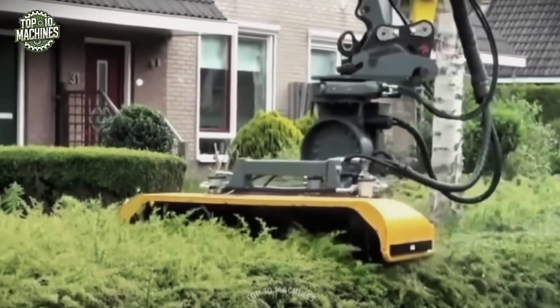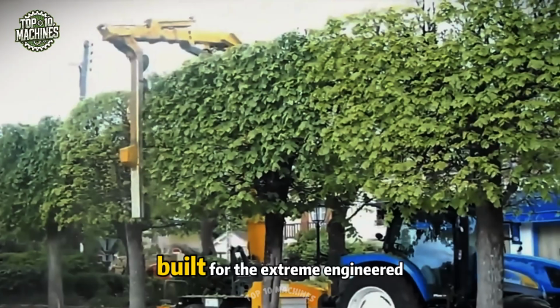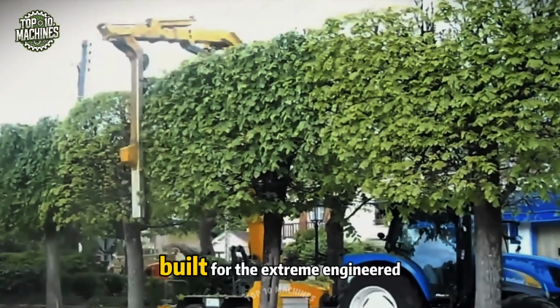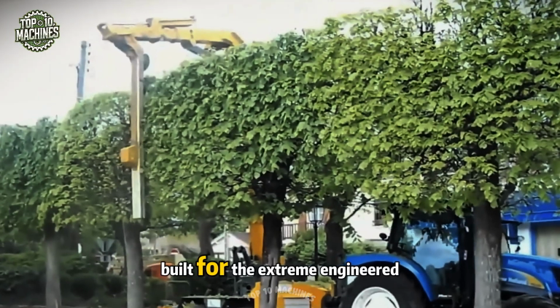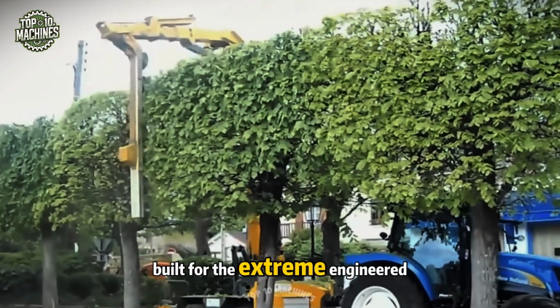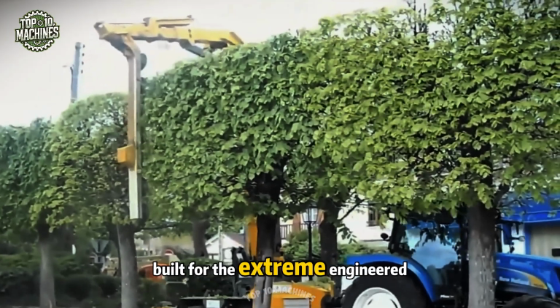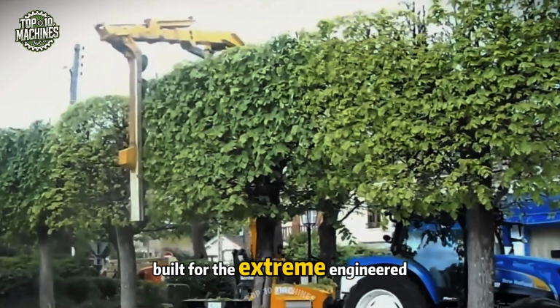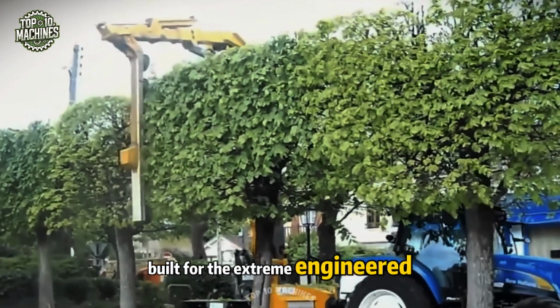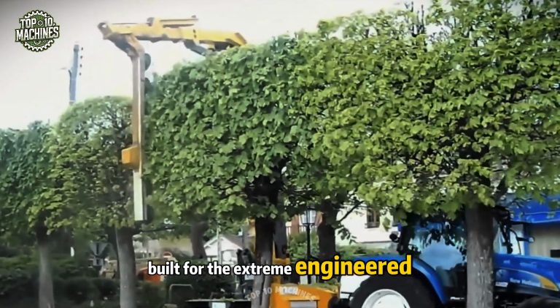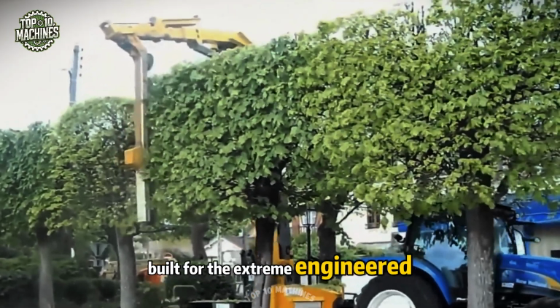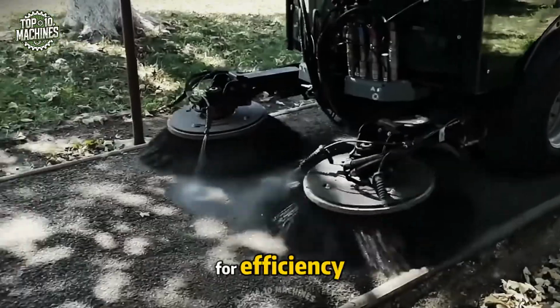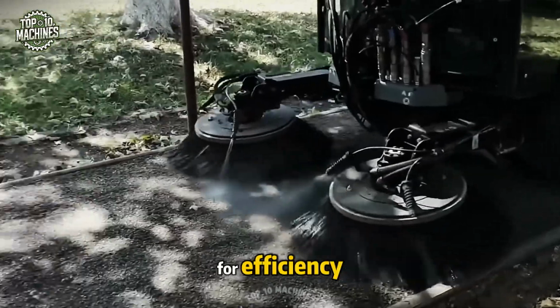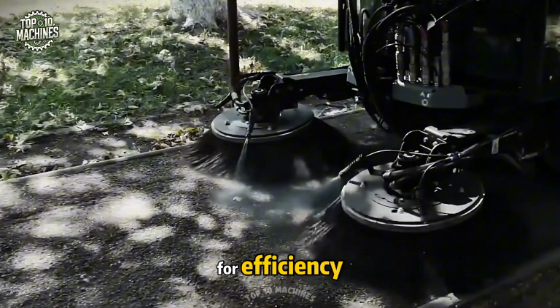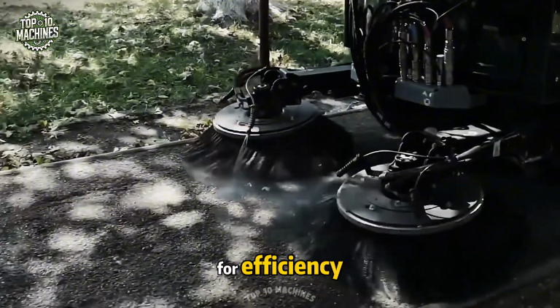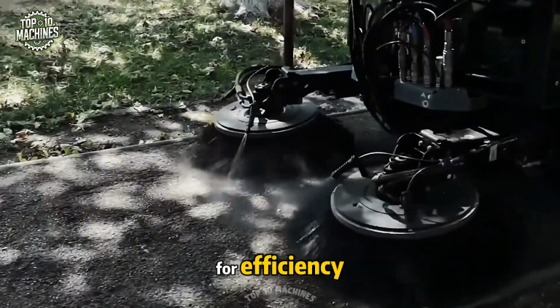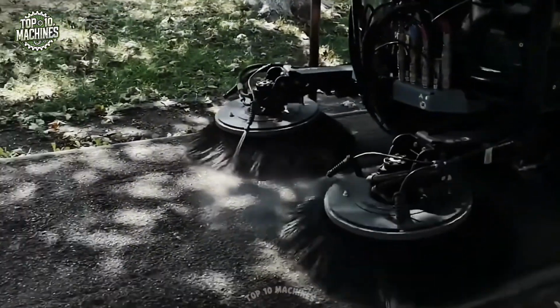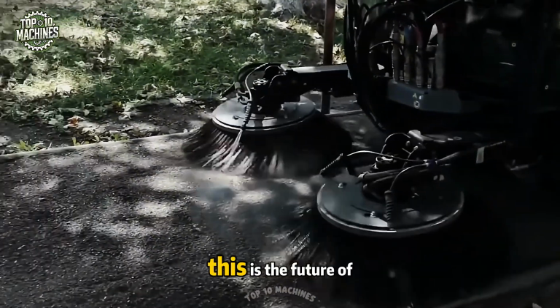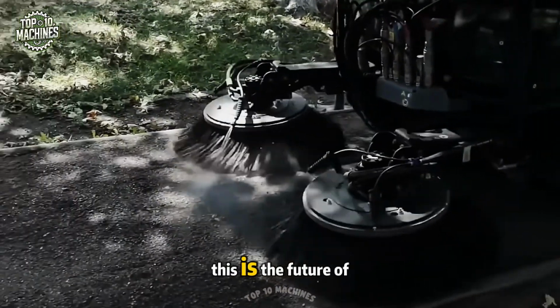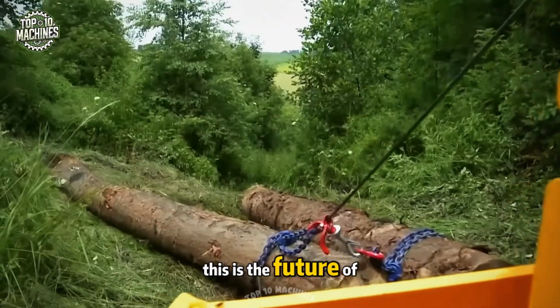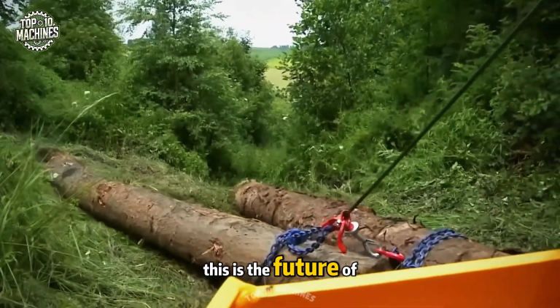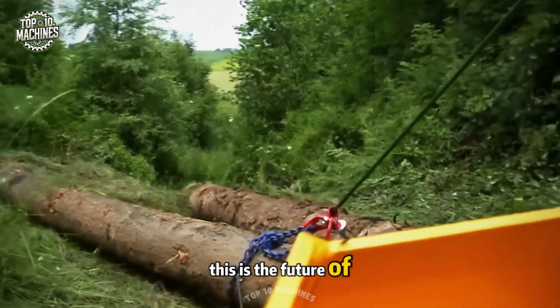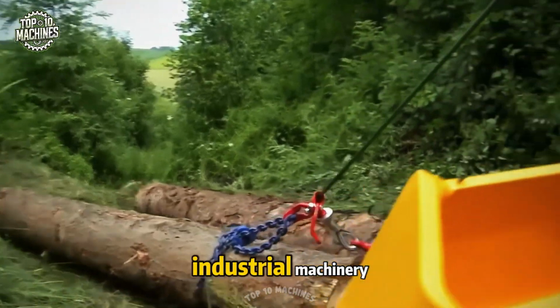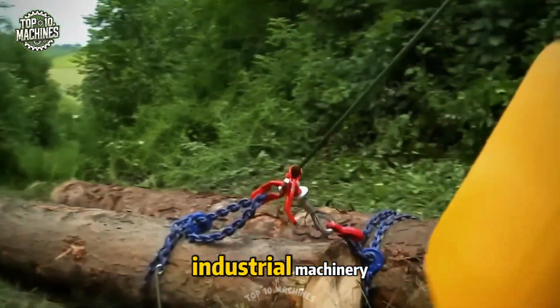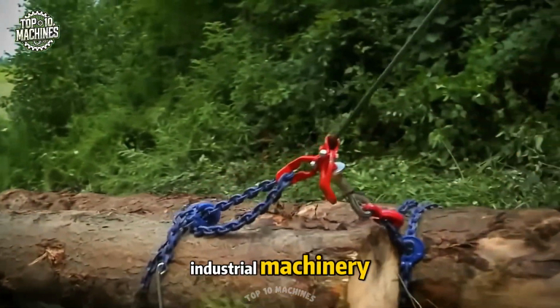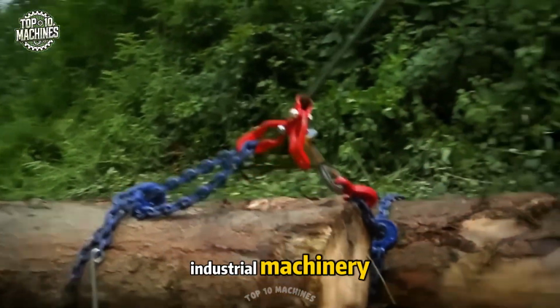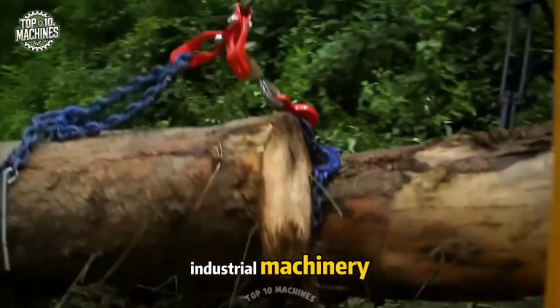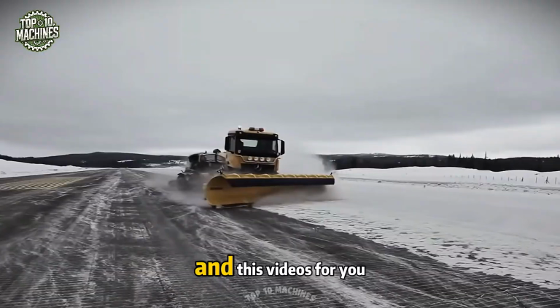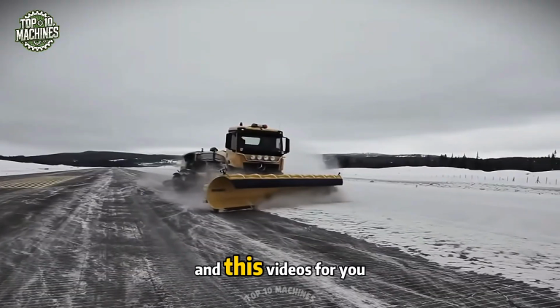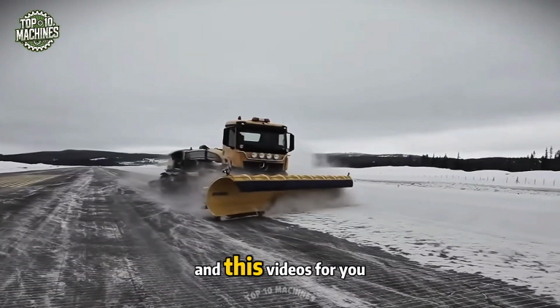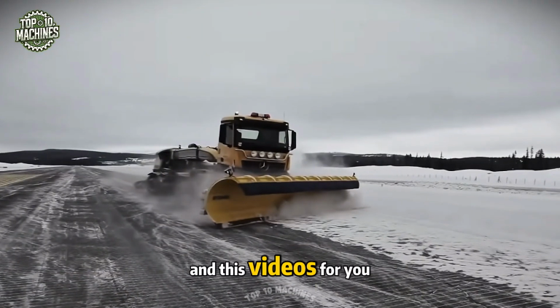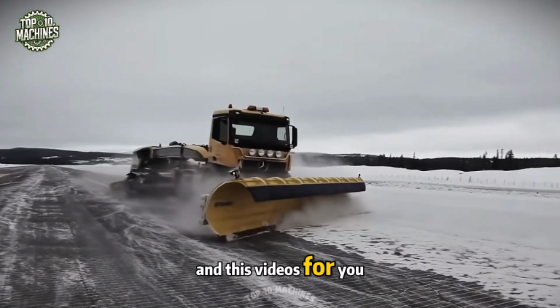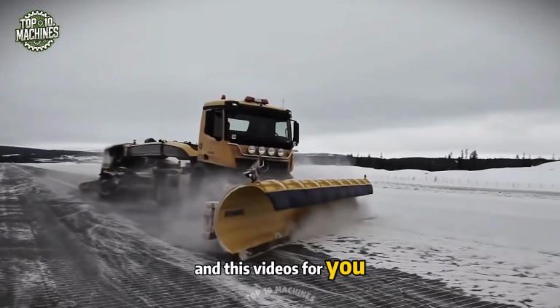Built for the extreme, engineered for efficiency — this is the future of industrial machinery, and this video is for you.